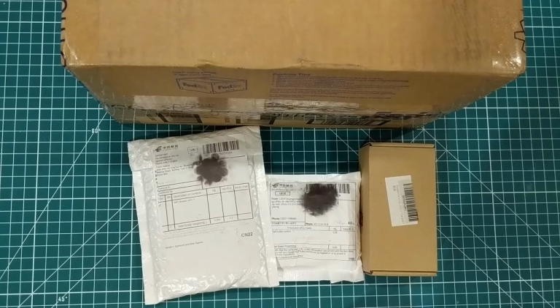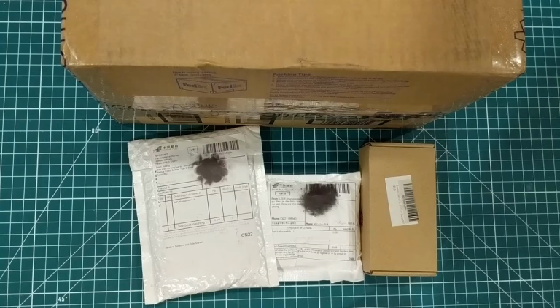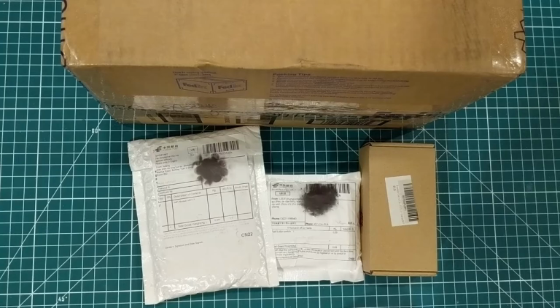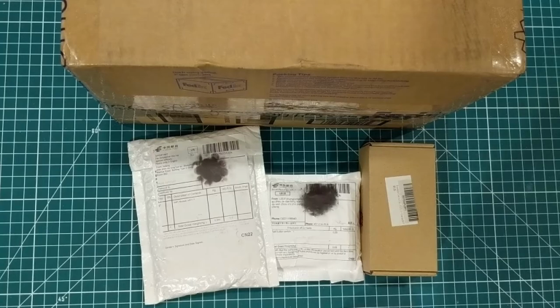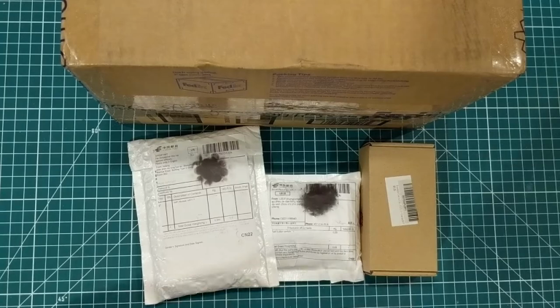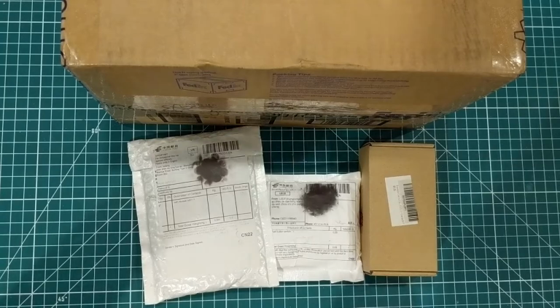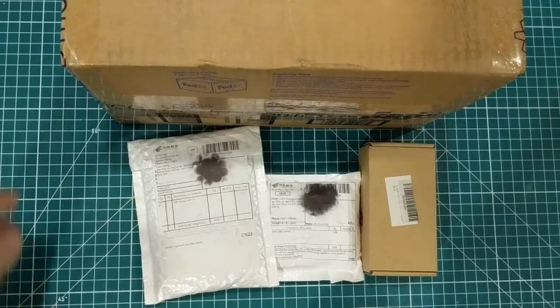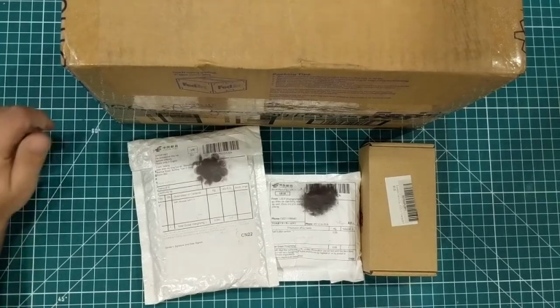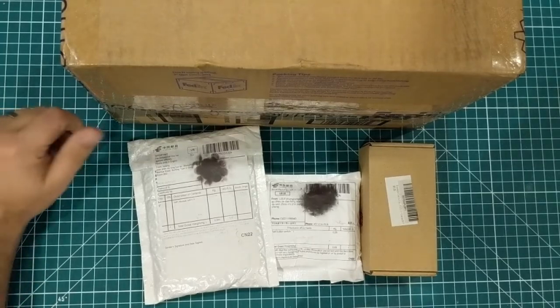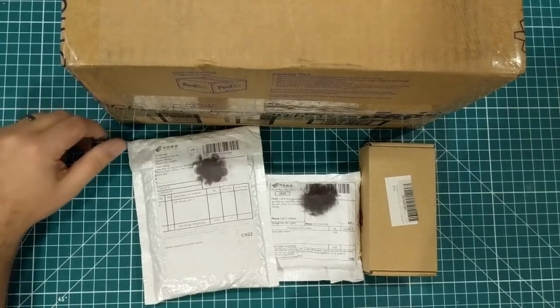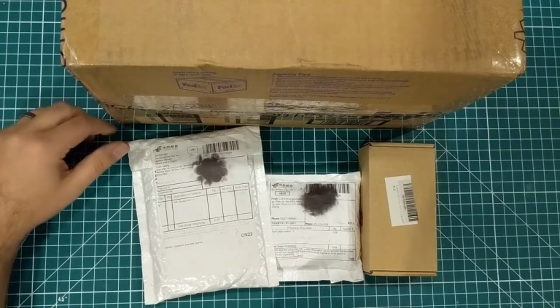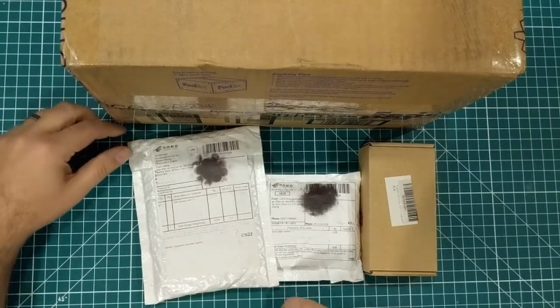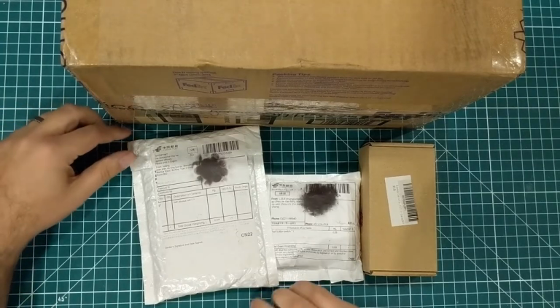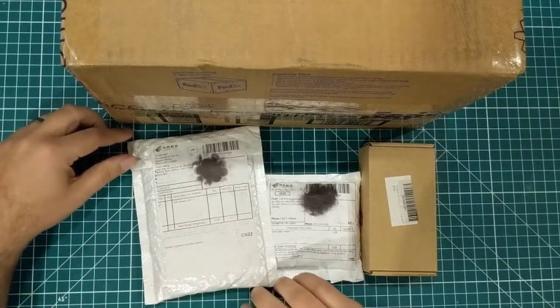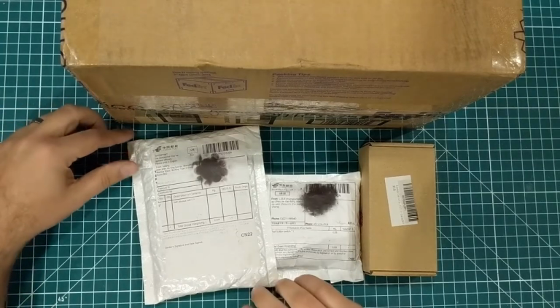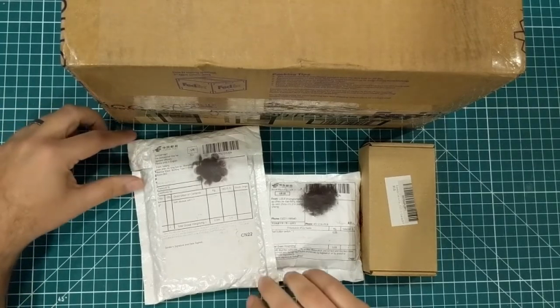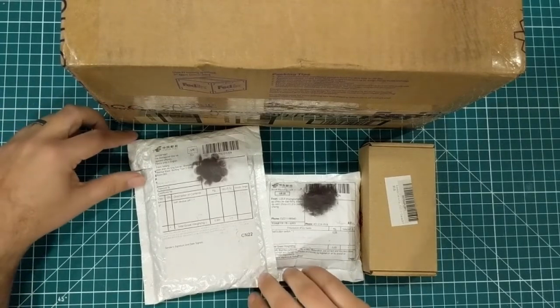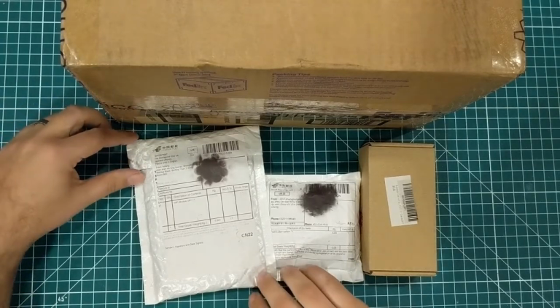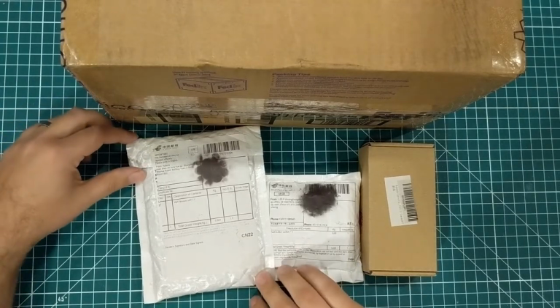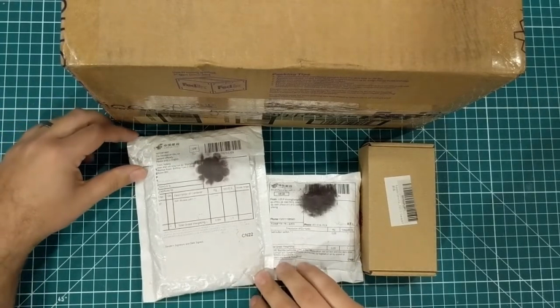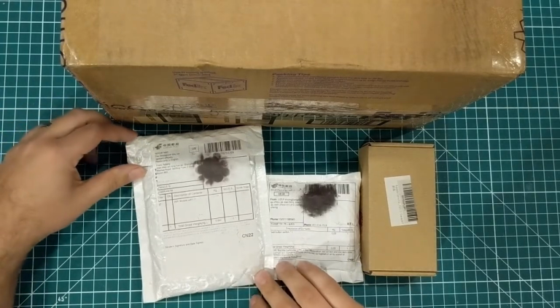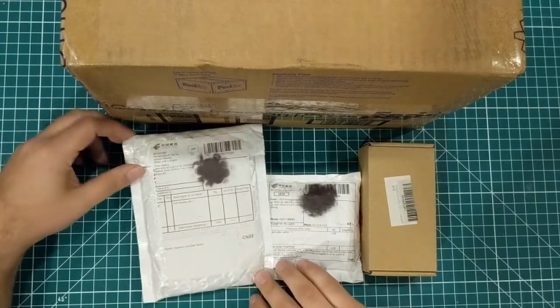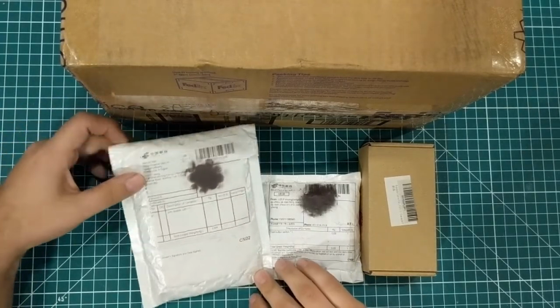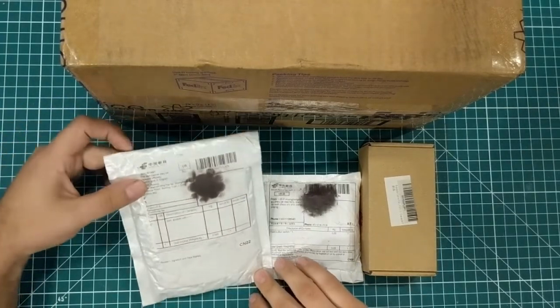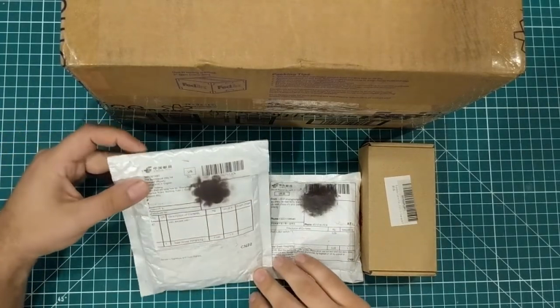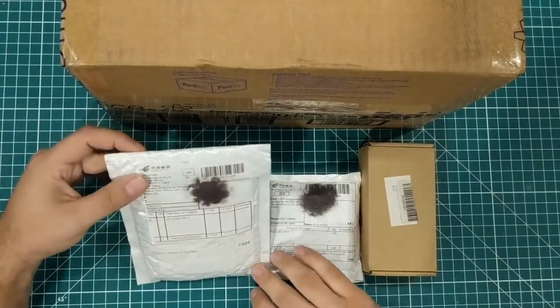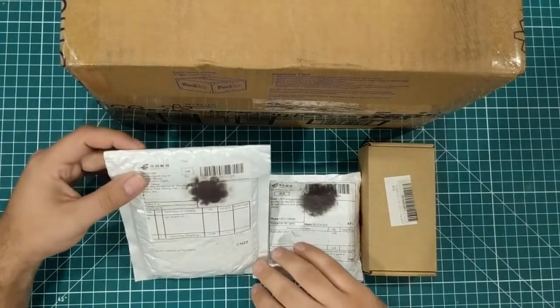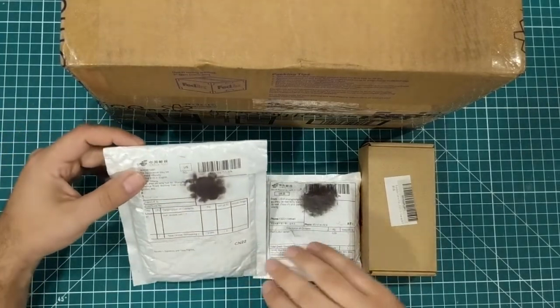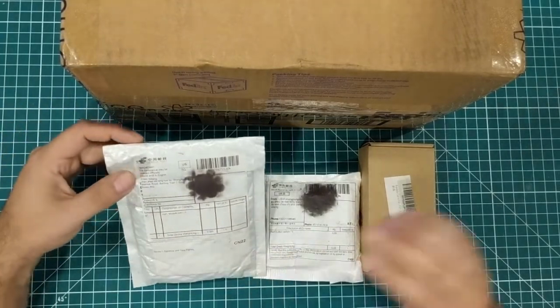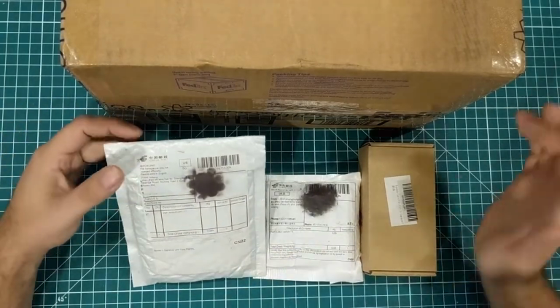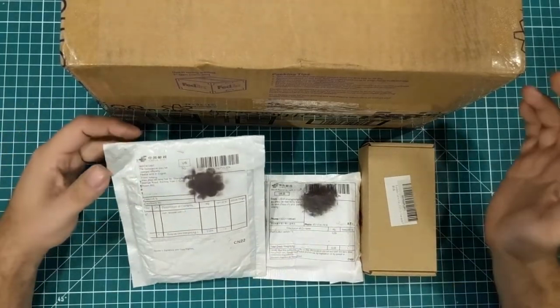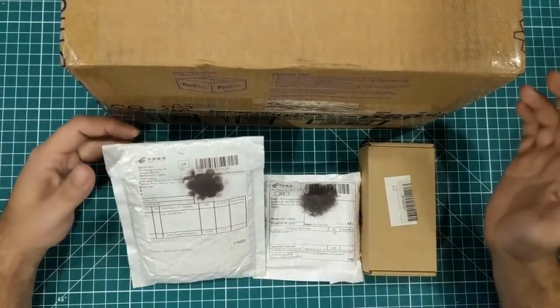Hey everybody, I hope you are having a fantastic day. I have a mailbag.